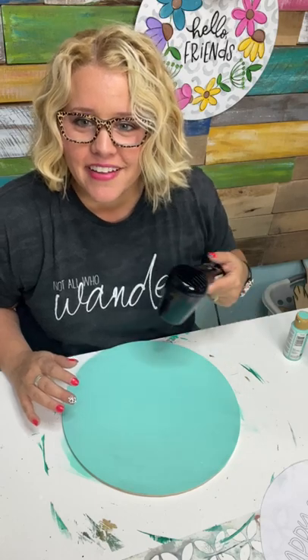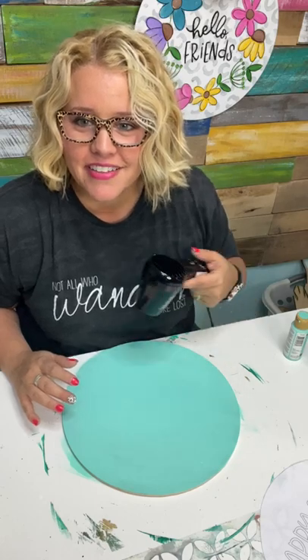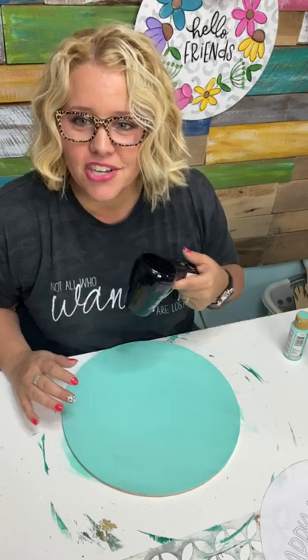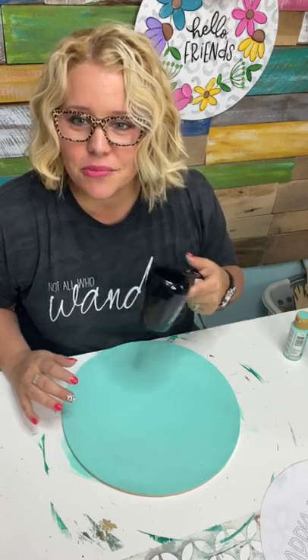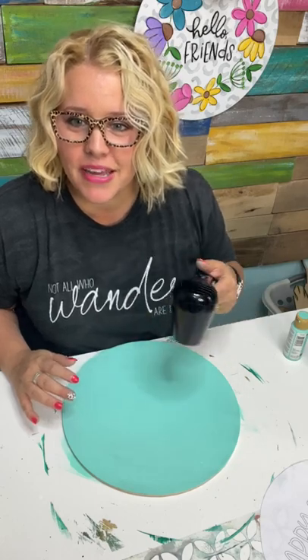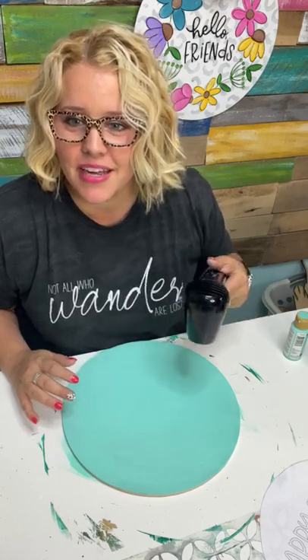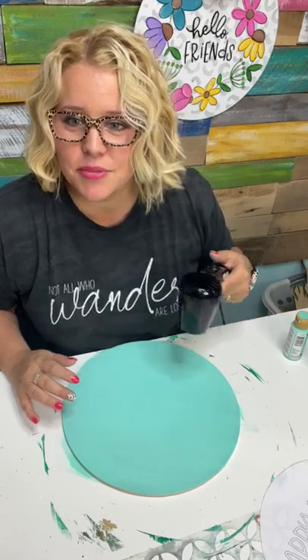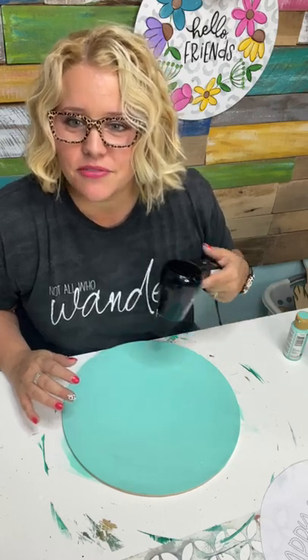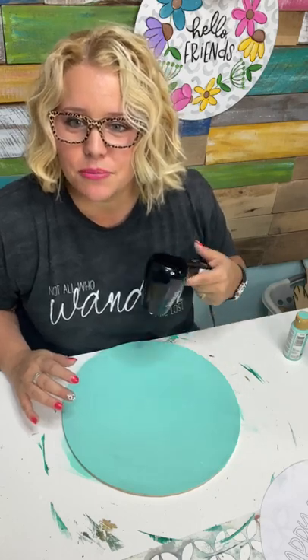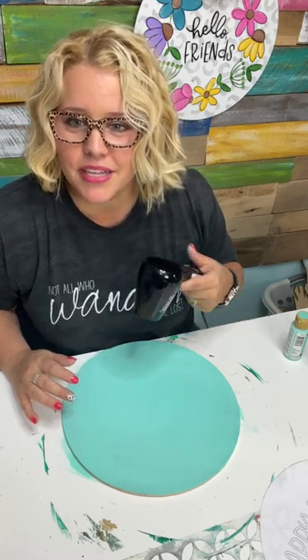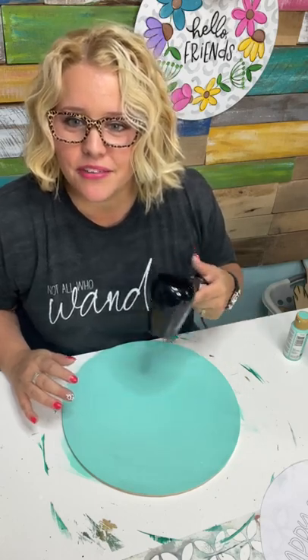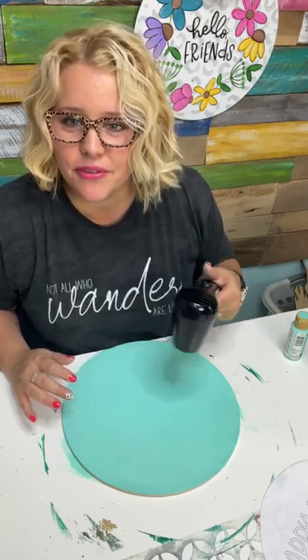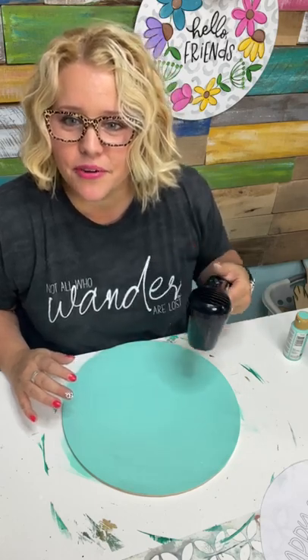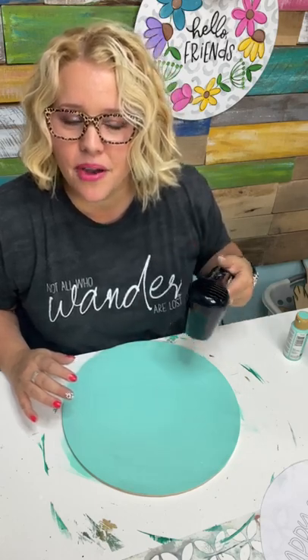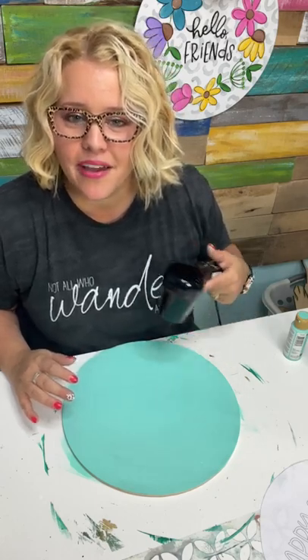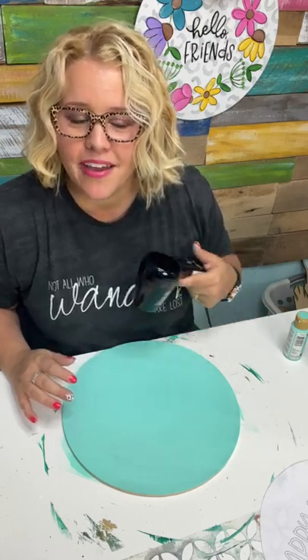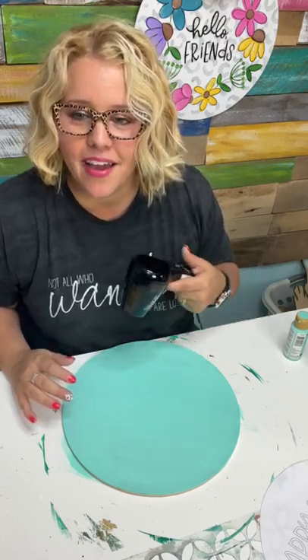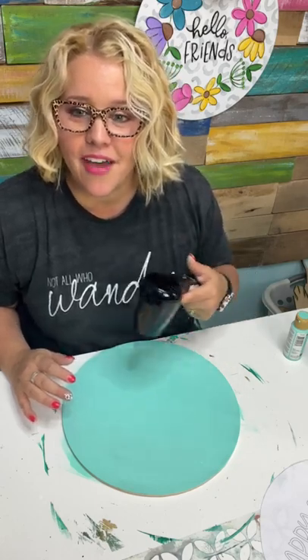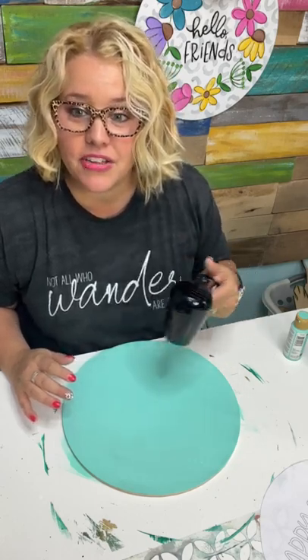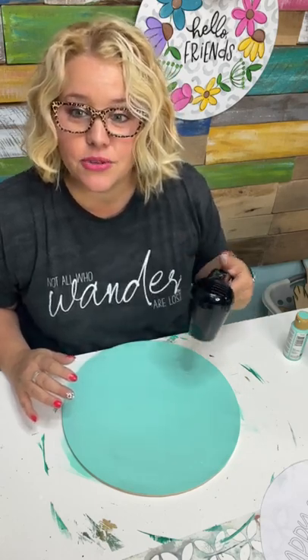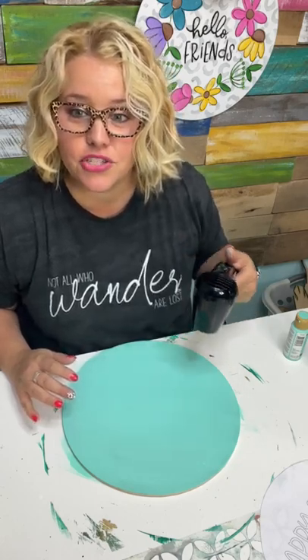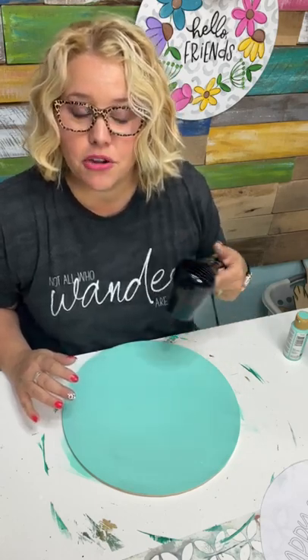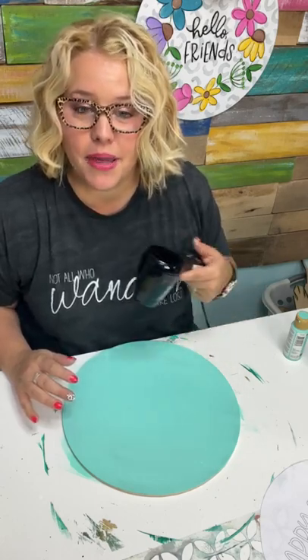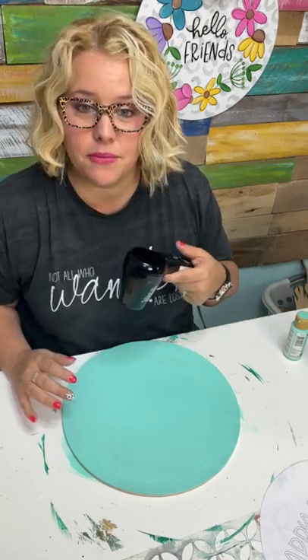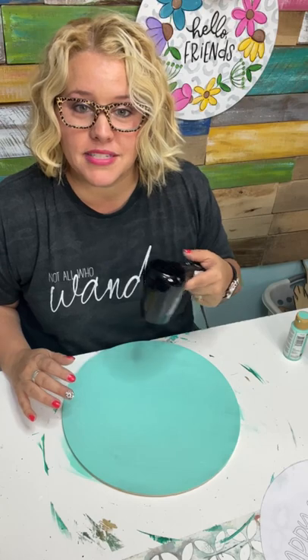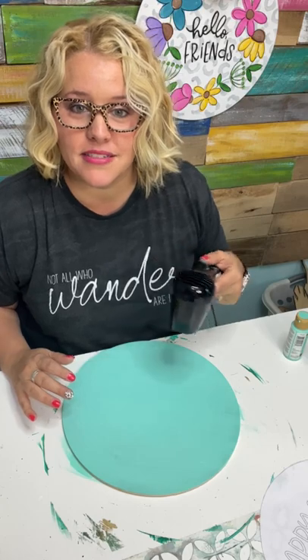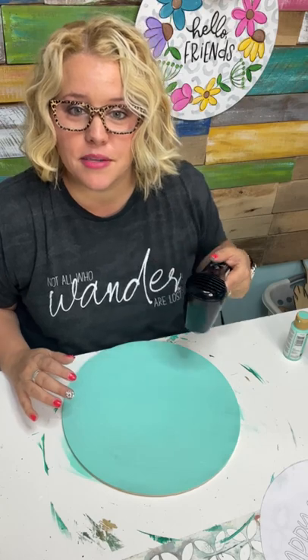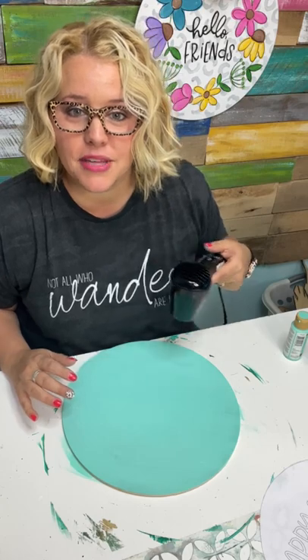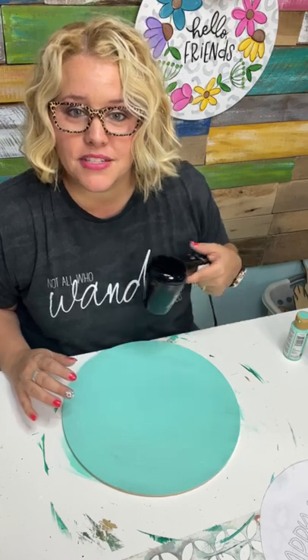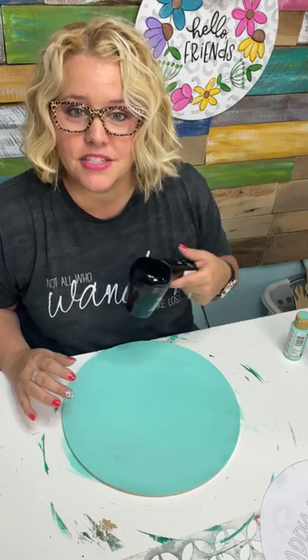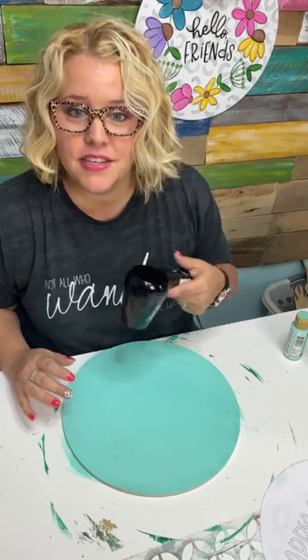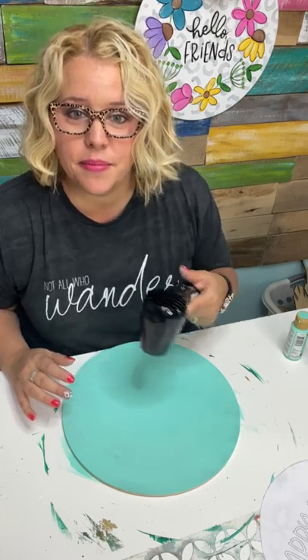A viewer mentions that chalk paint helps from bleeding through — I haven't used chalk paint with stenciling, but that's a good tip.